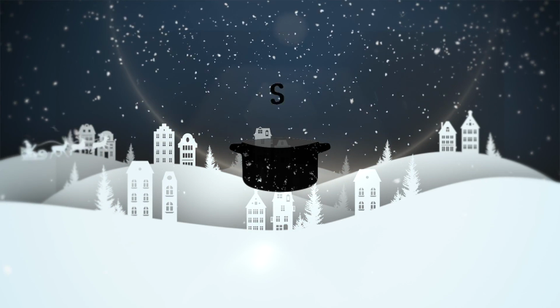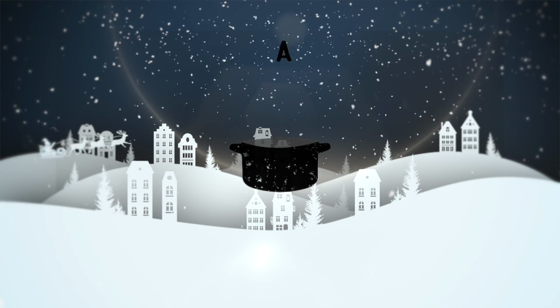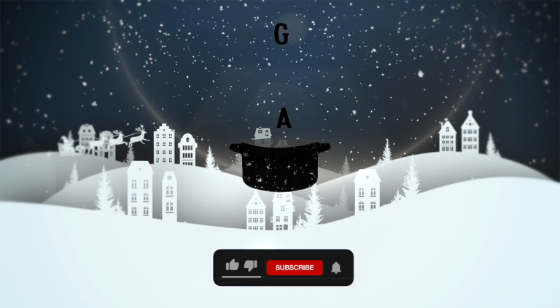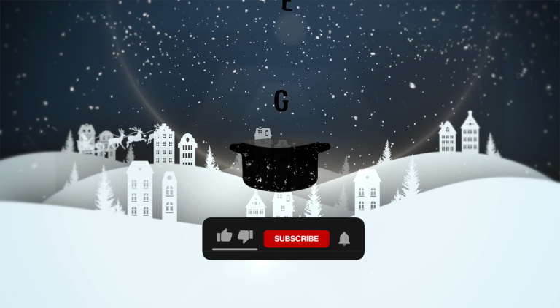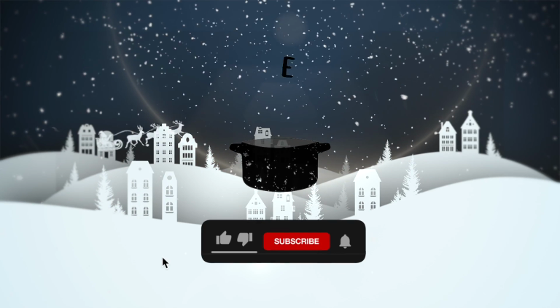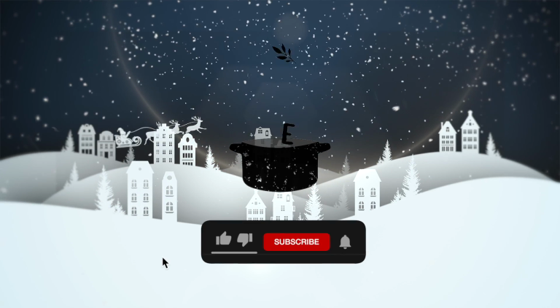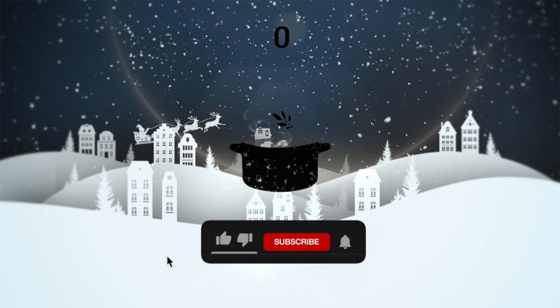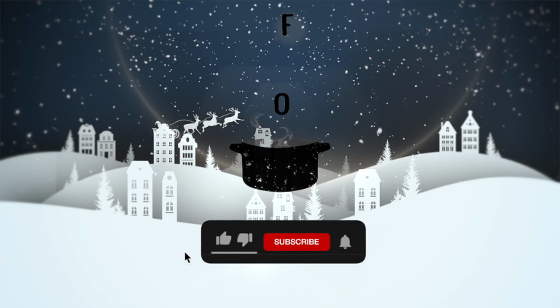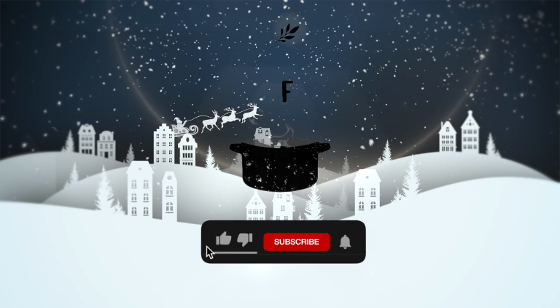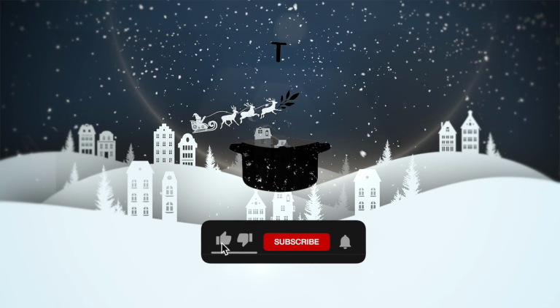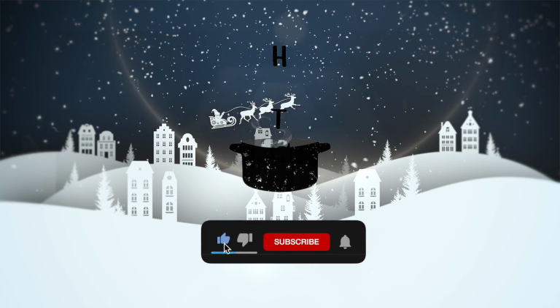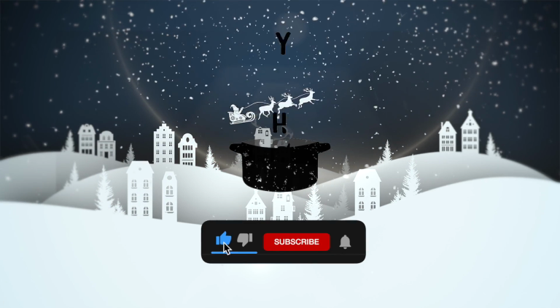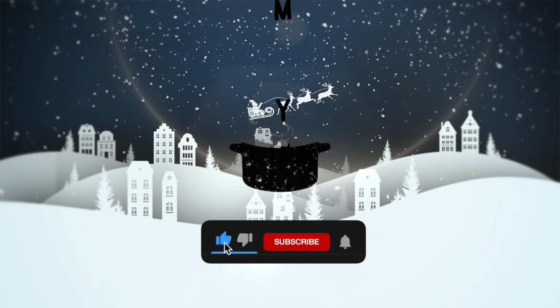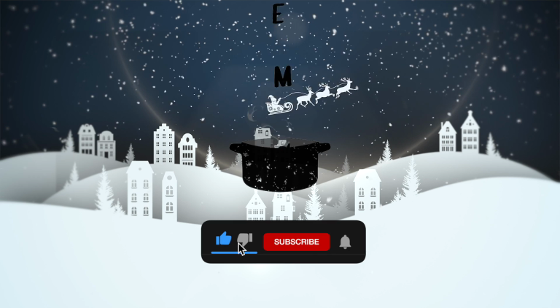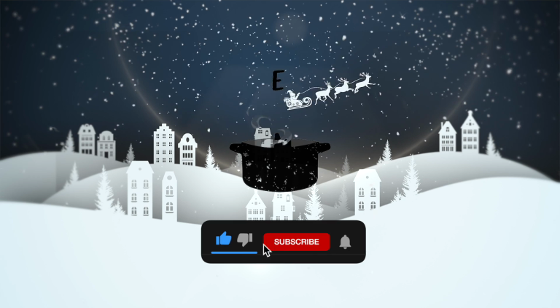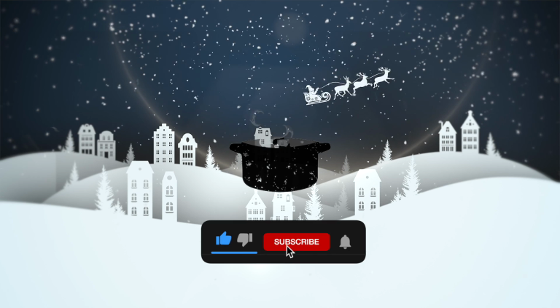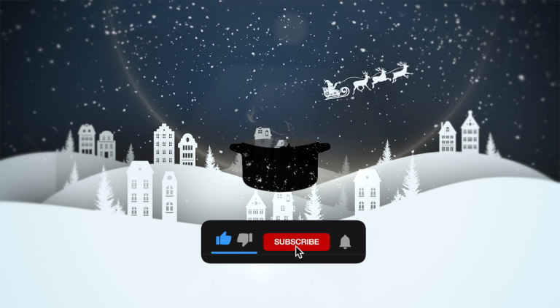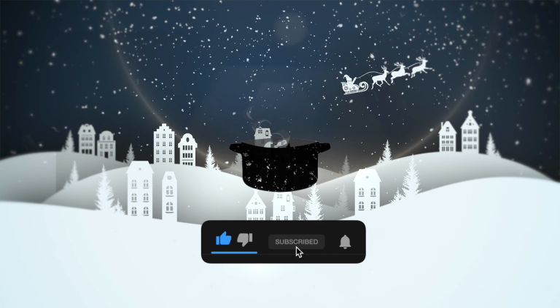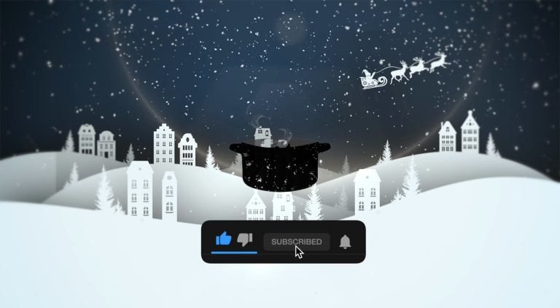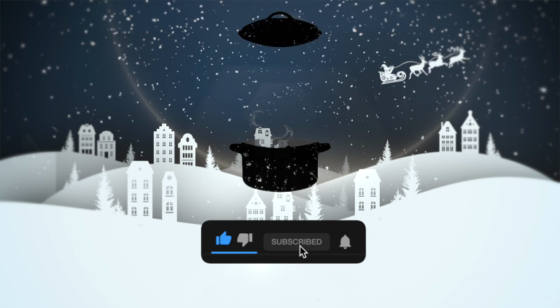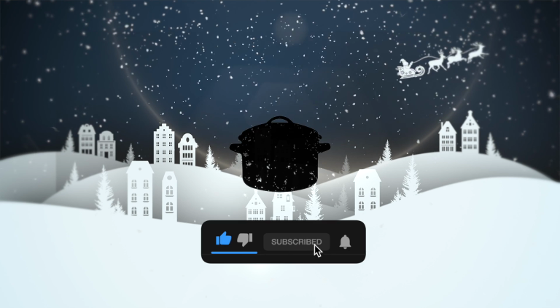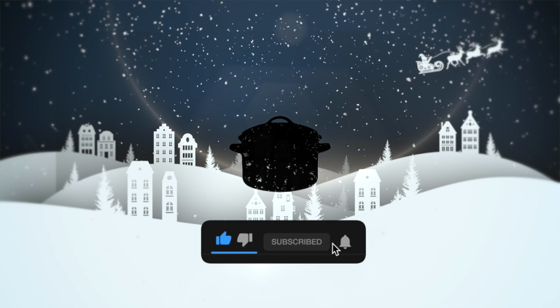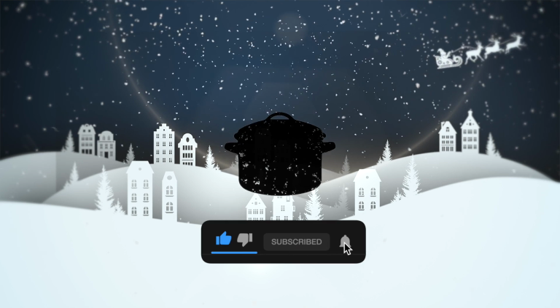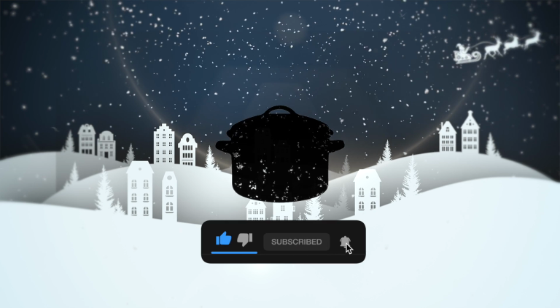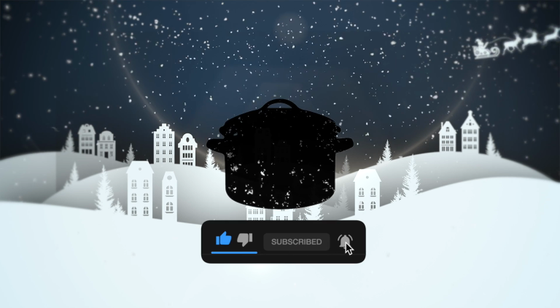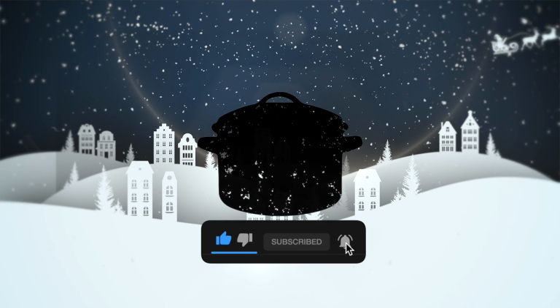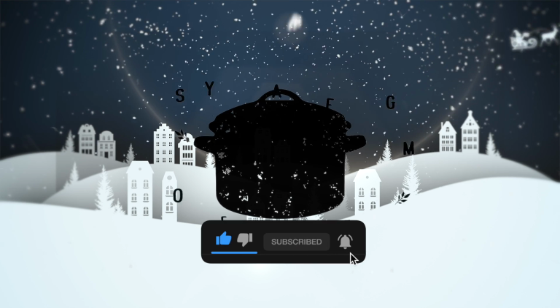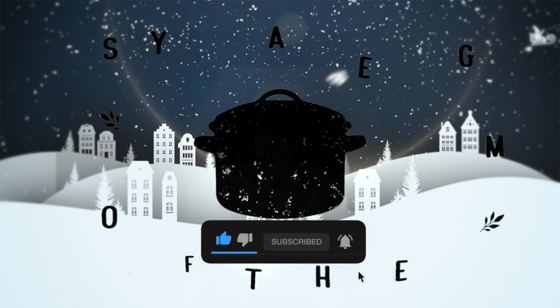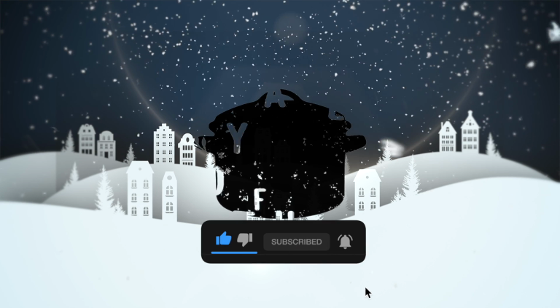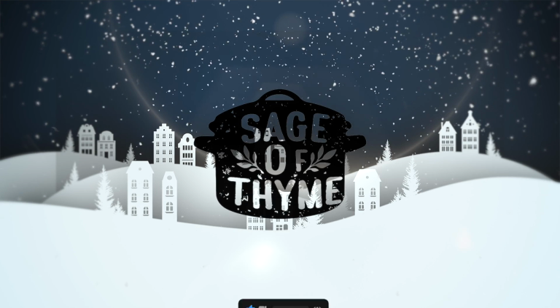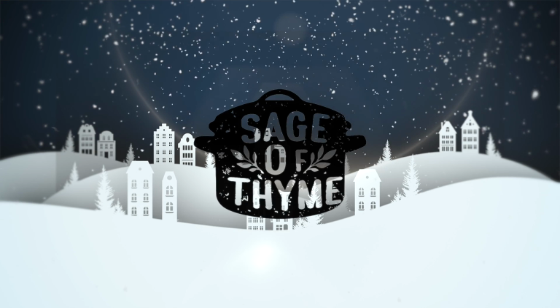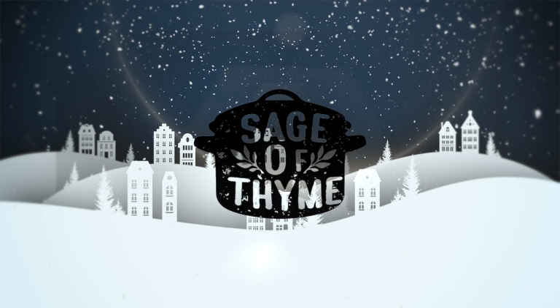There you have it. Don't forget to like and subscribe because I have more content coming for you in the future. Happy holidays!